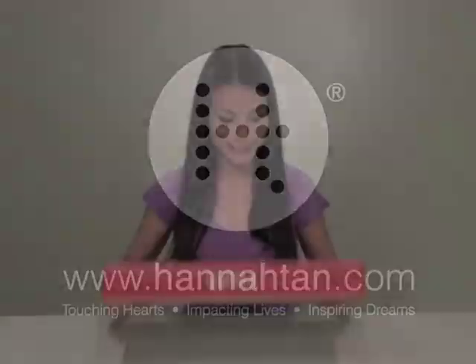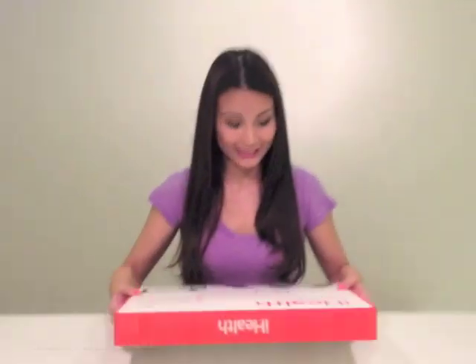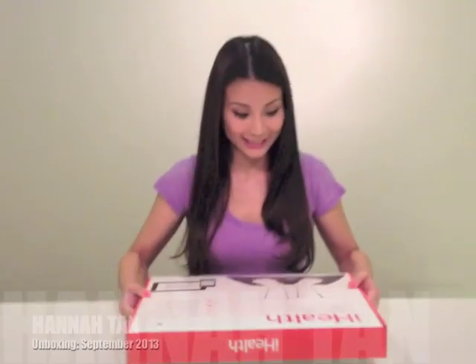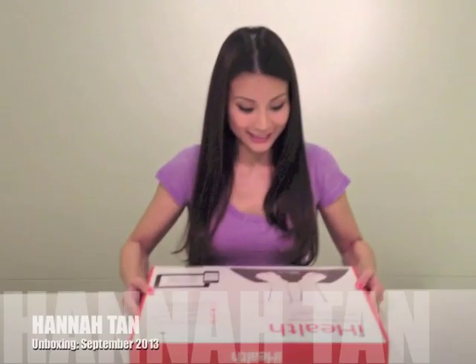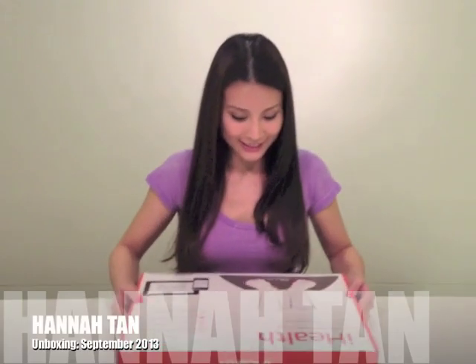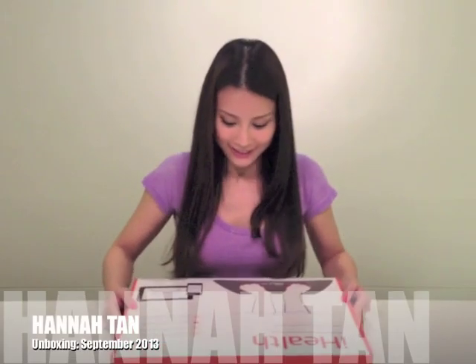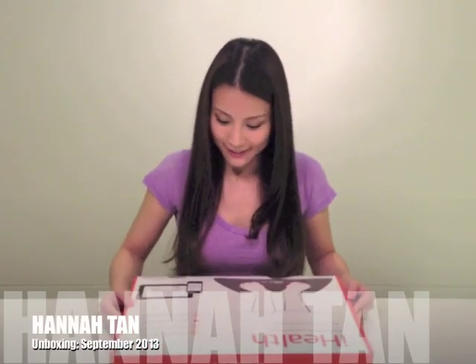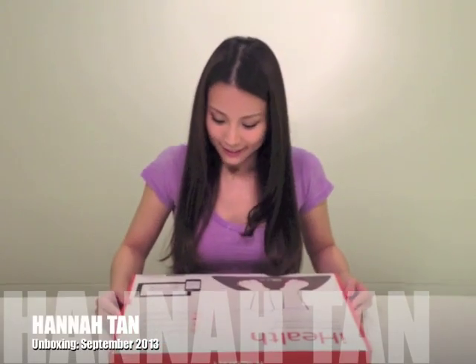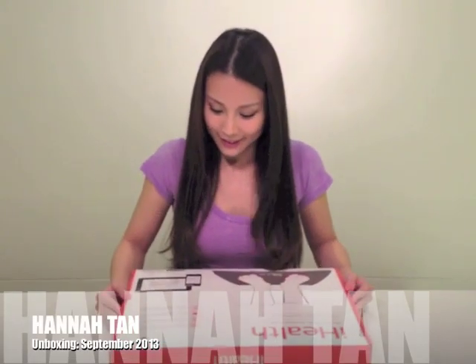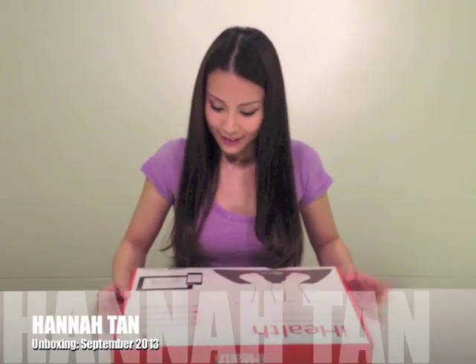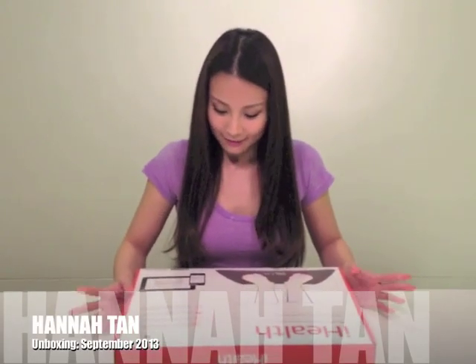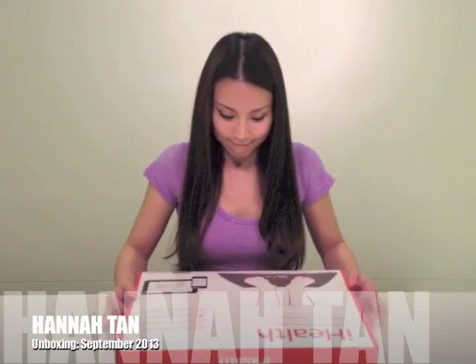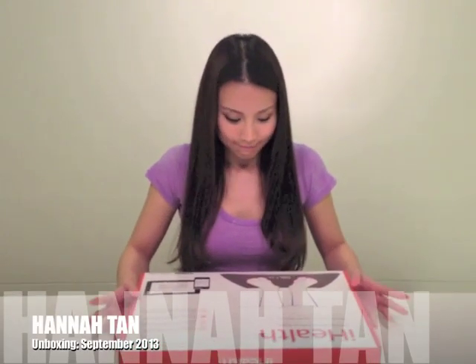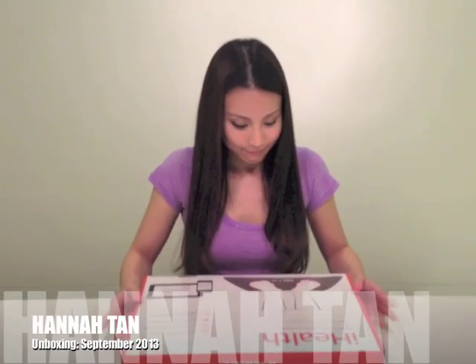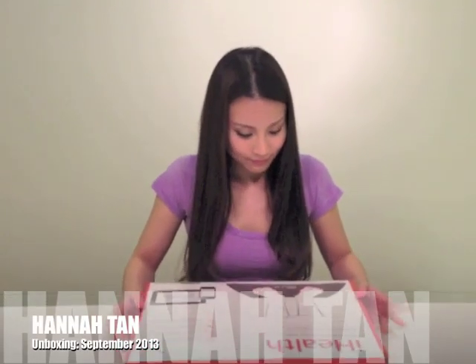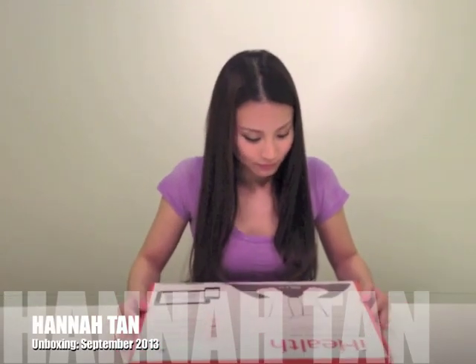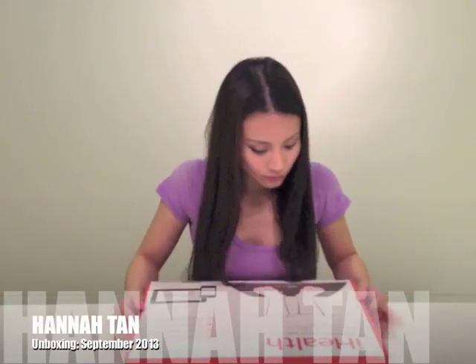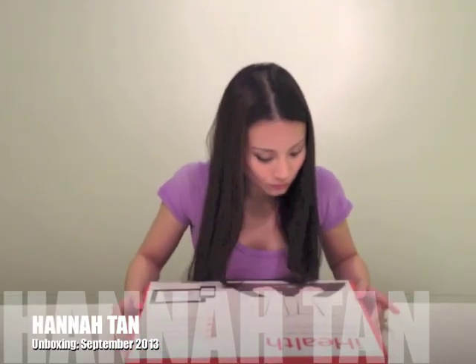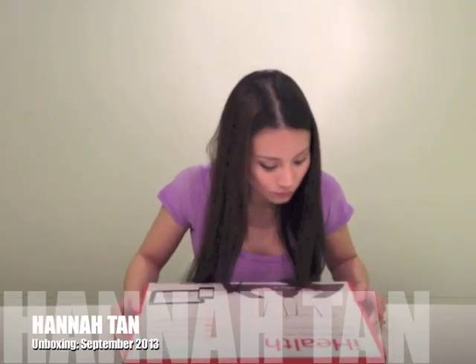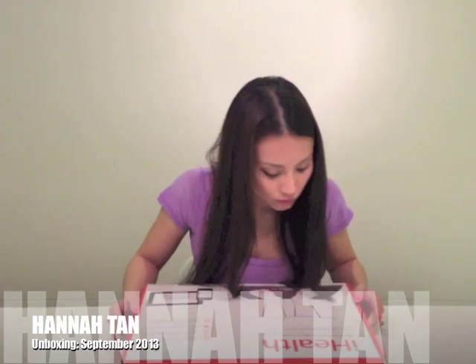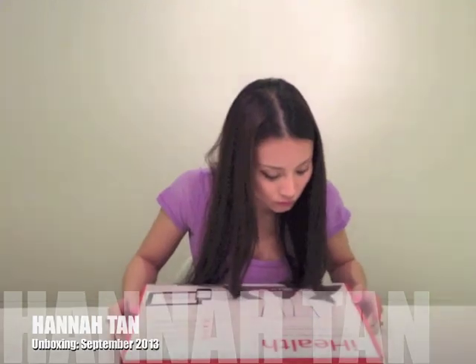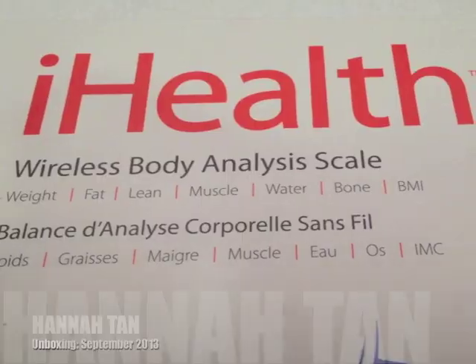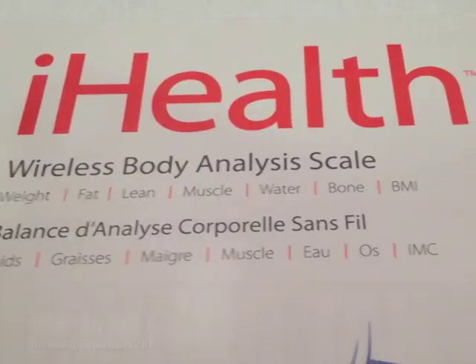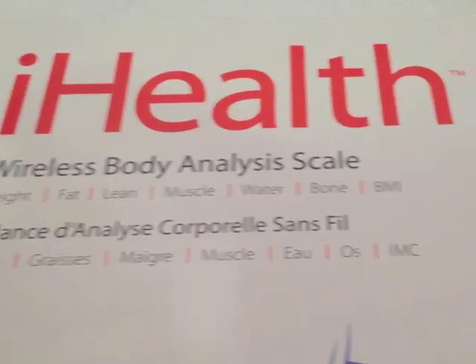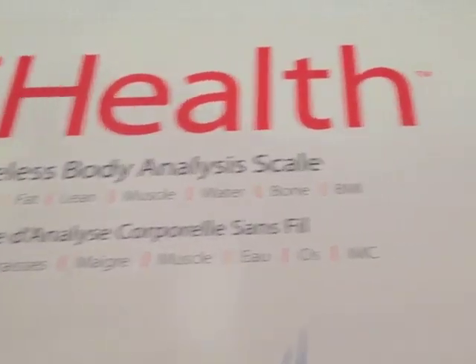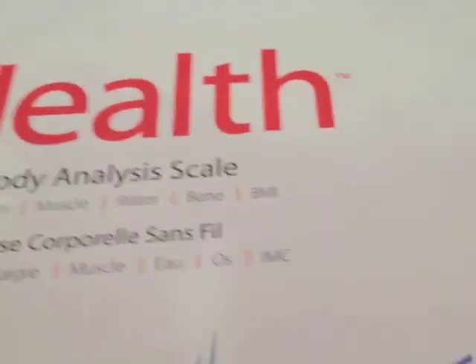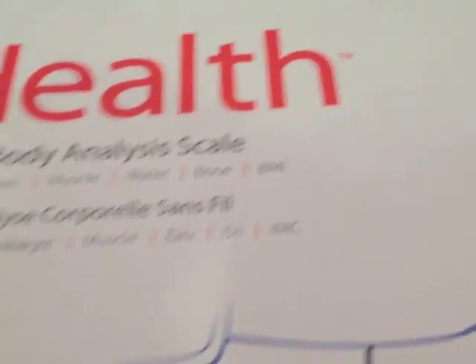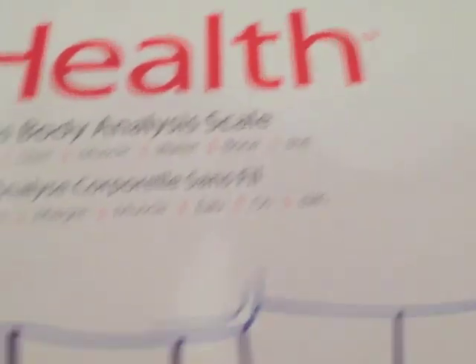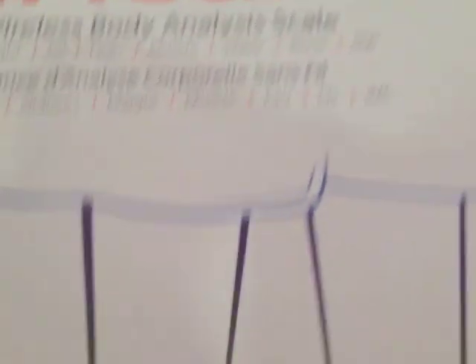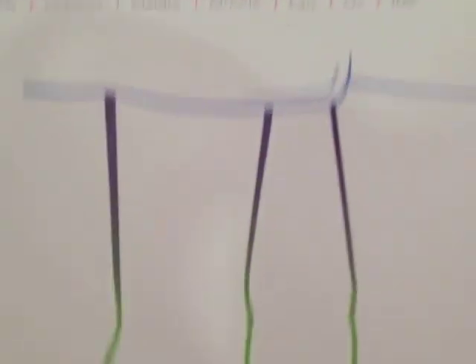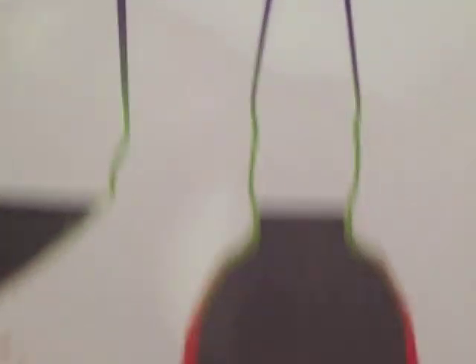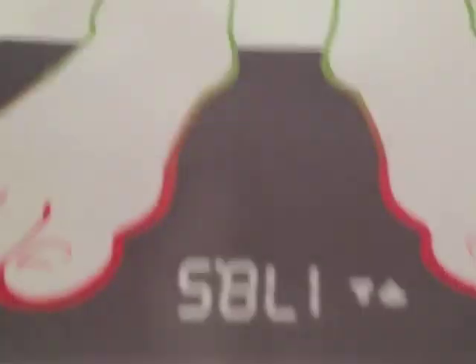I've got a new toy, hee hee. Let's see what's on the box. Wireless body analysis scale, cool.